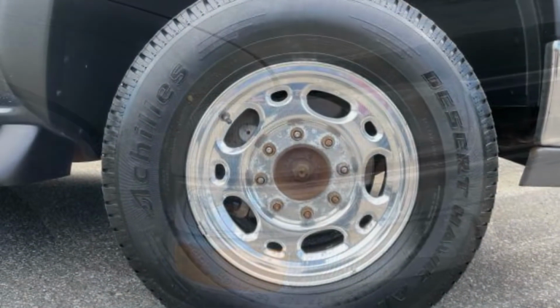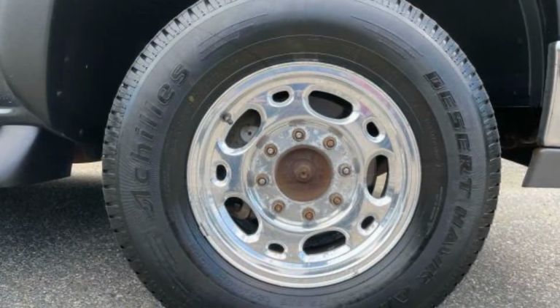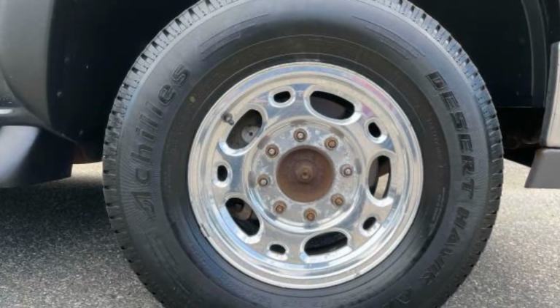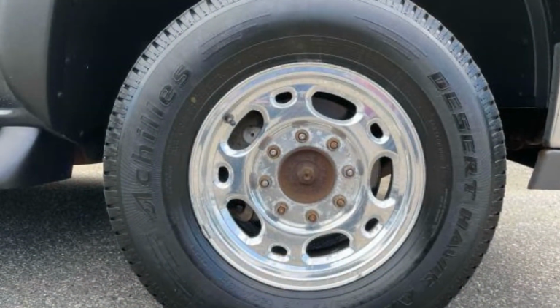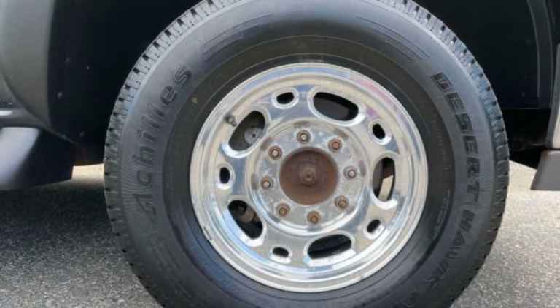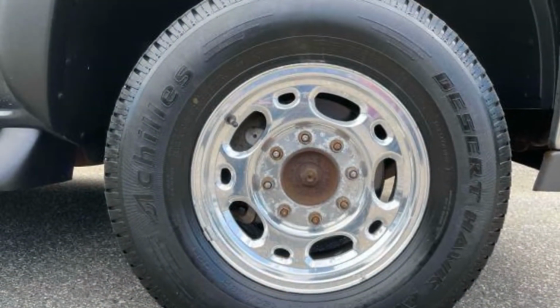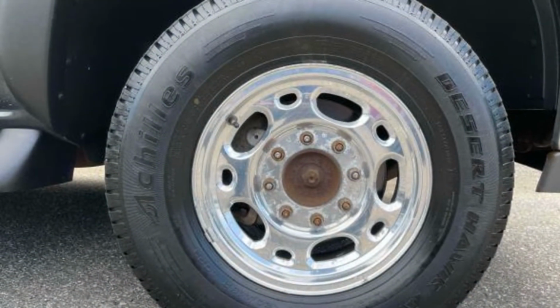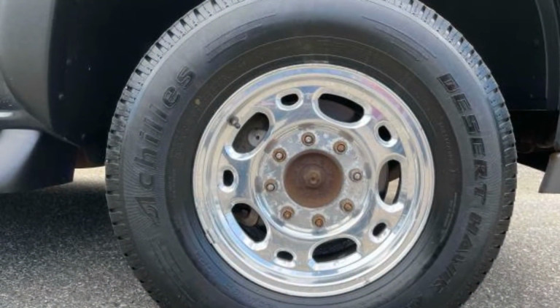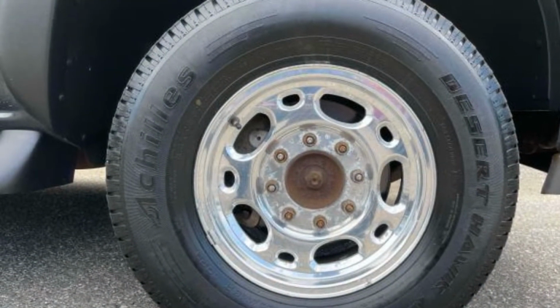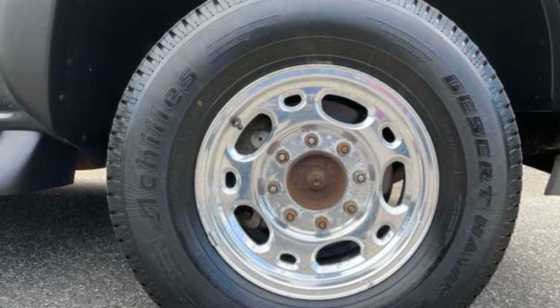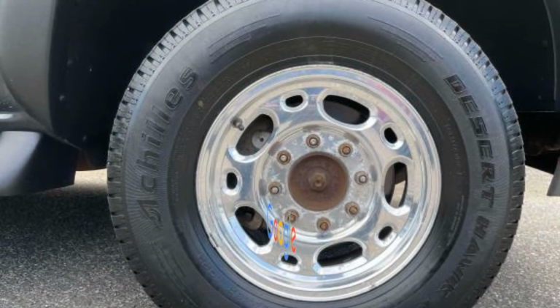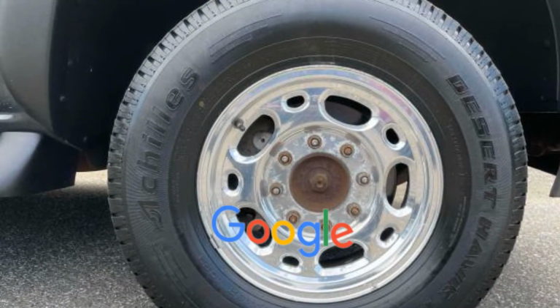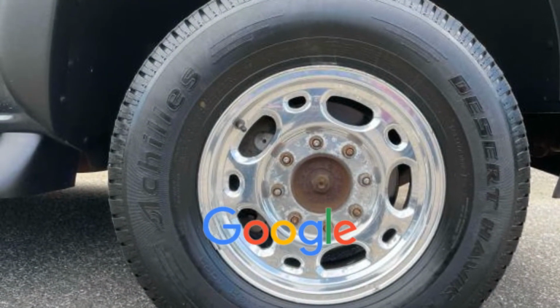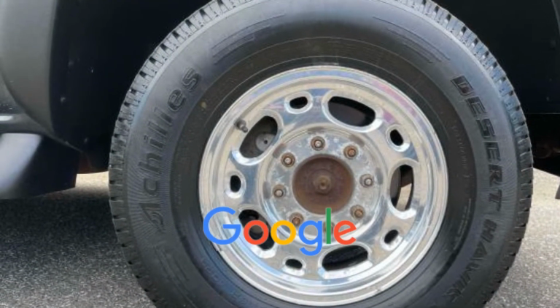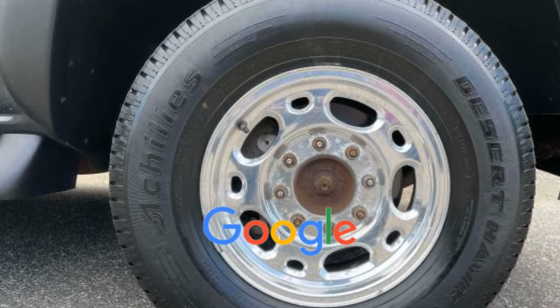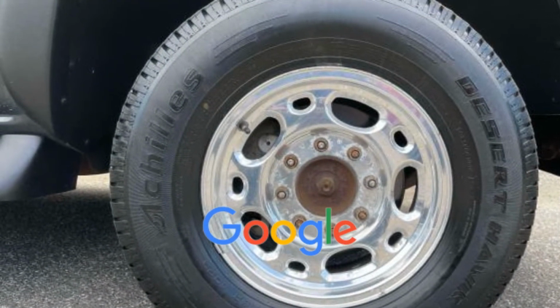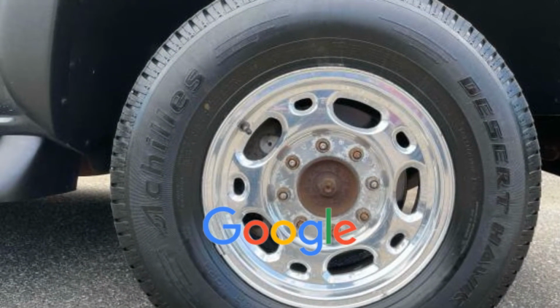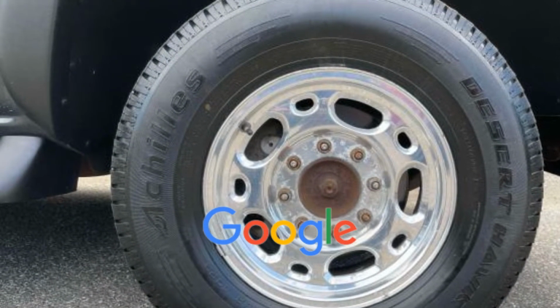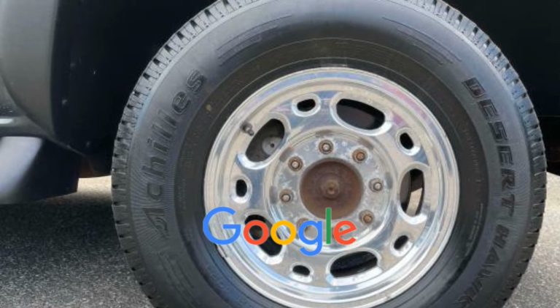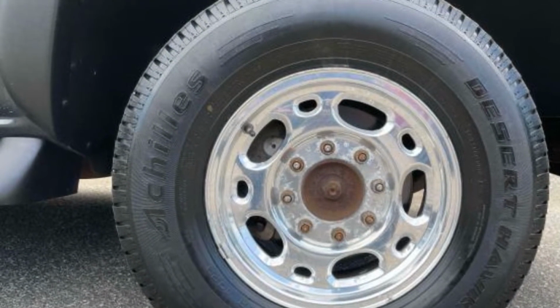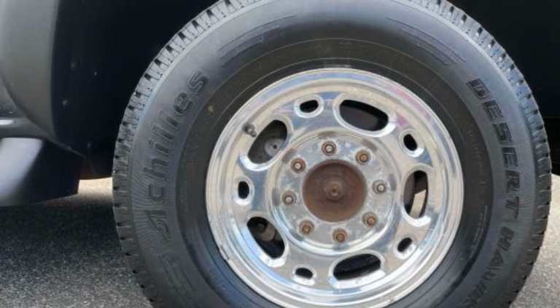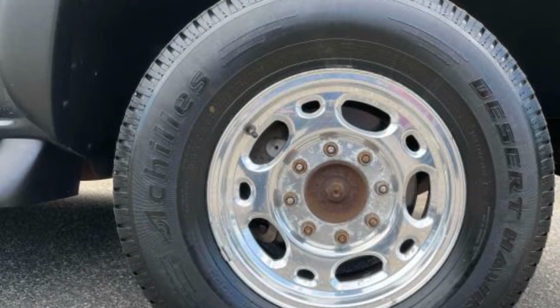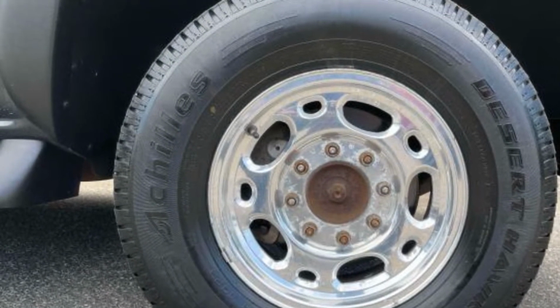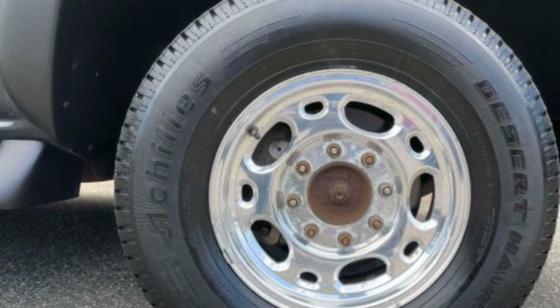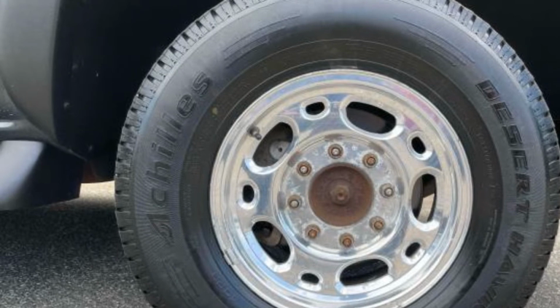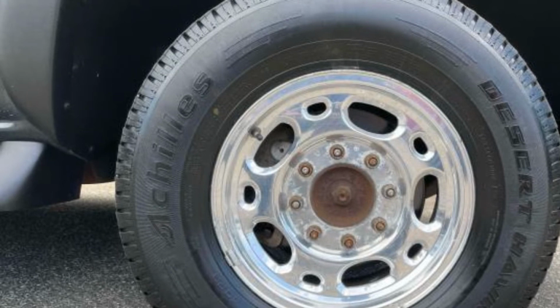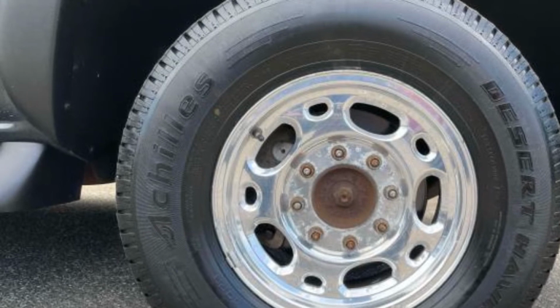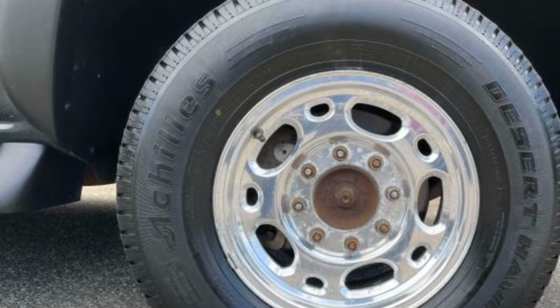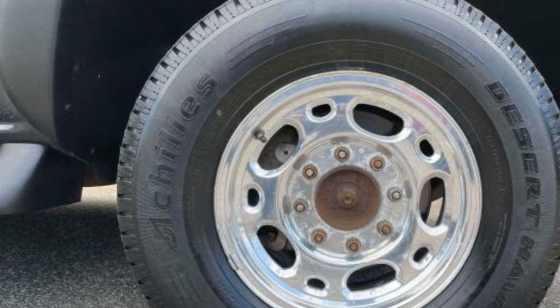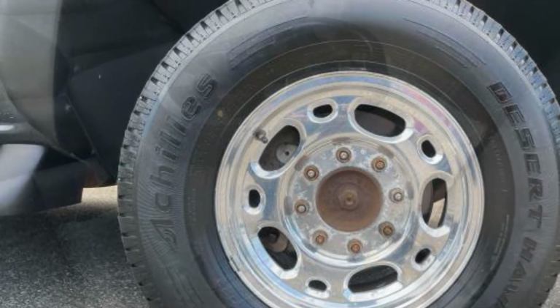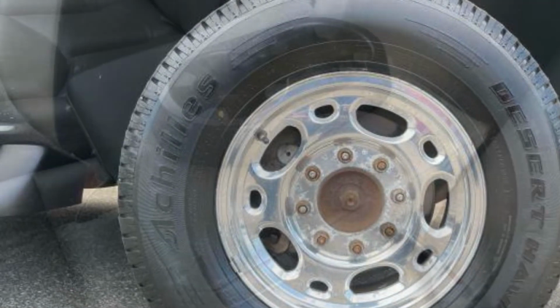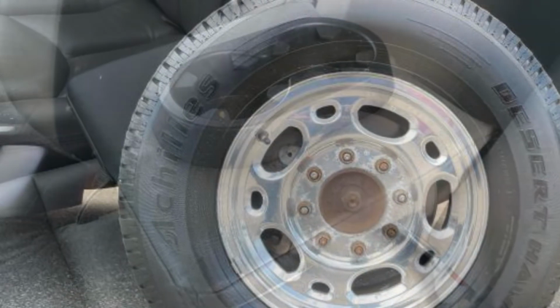Engine immobilizer. This is a top-rated dealer — visit us to take home the car of your dreams.